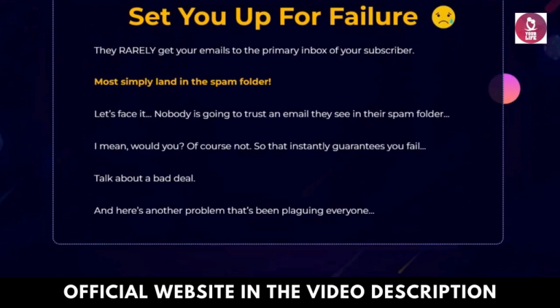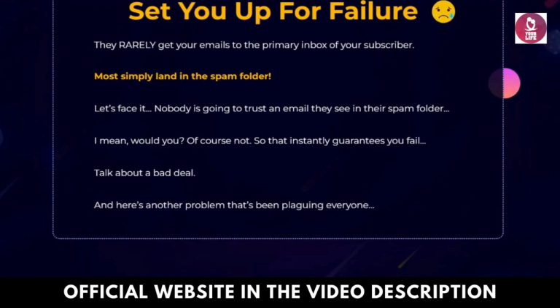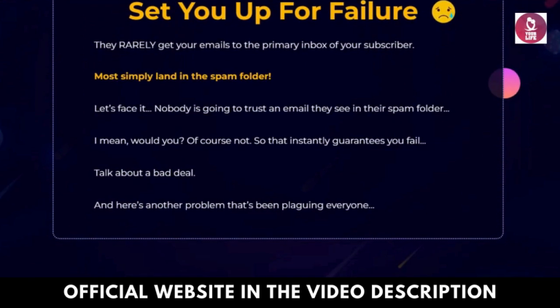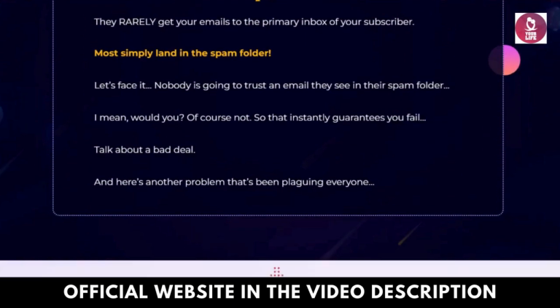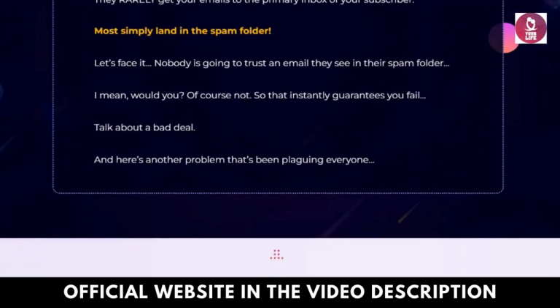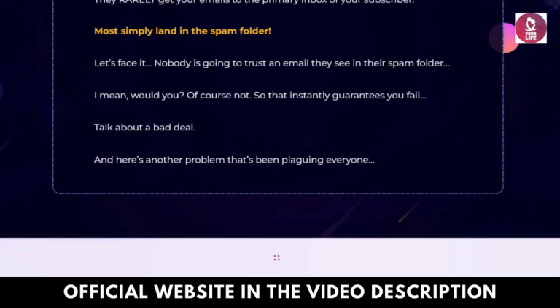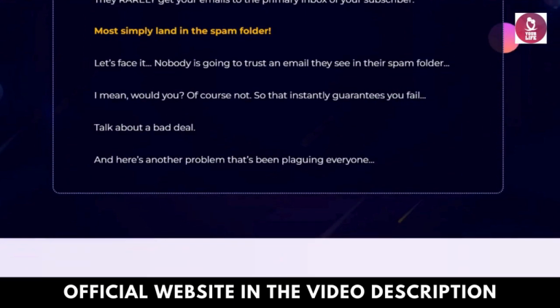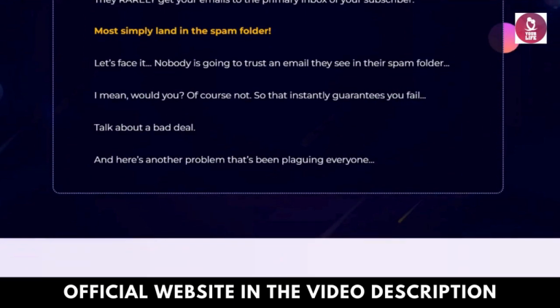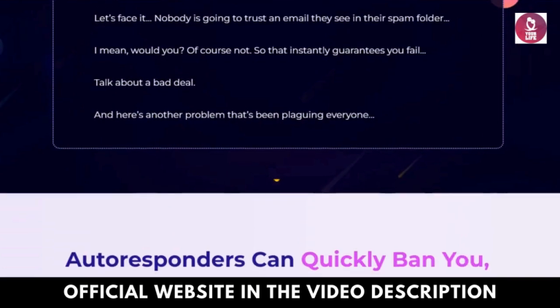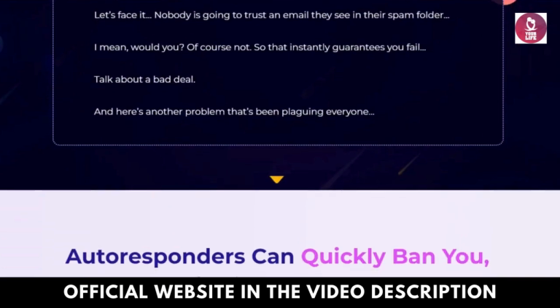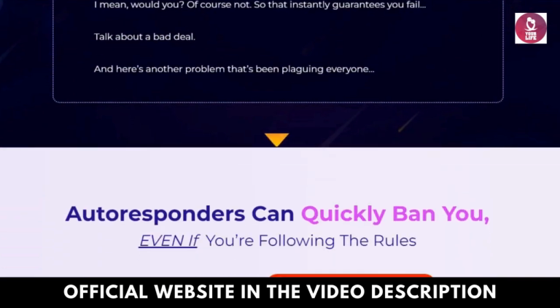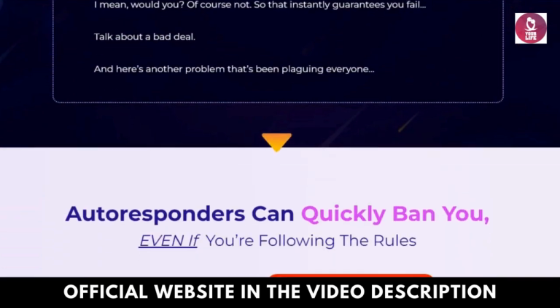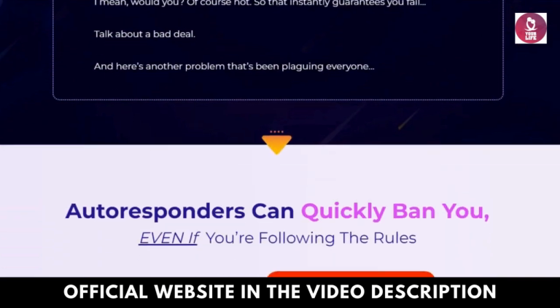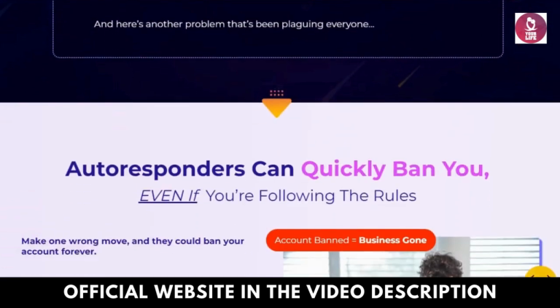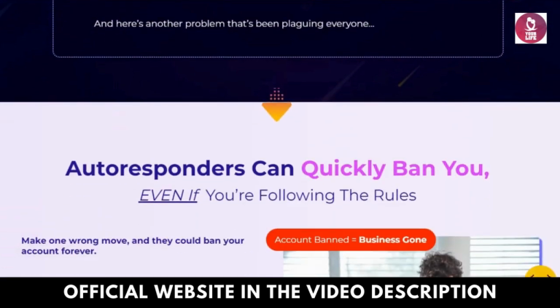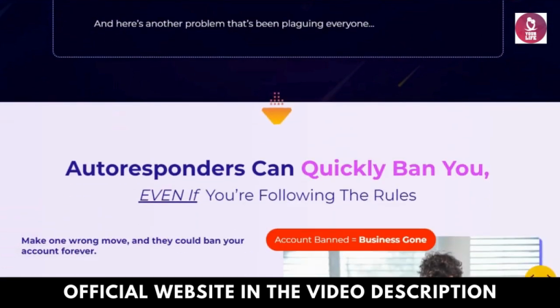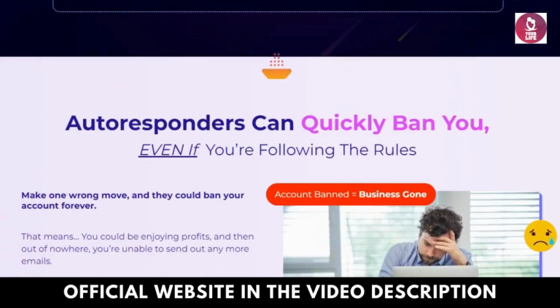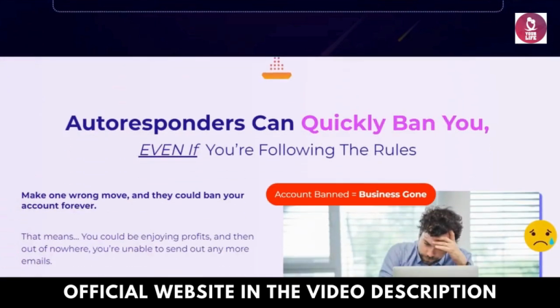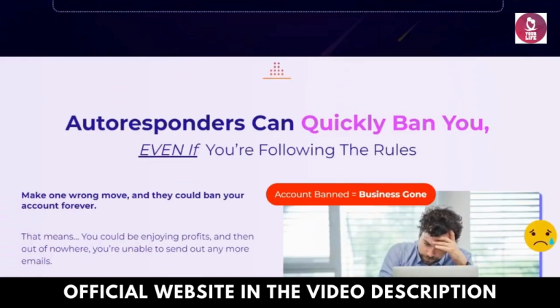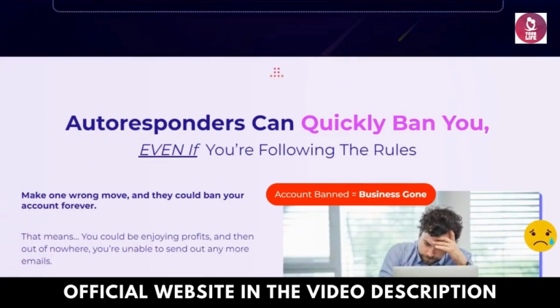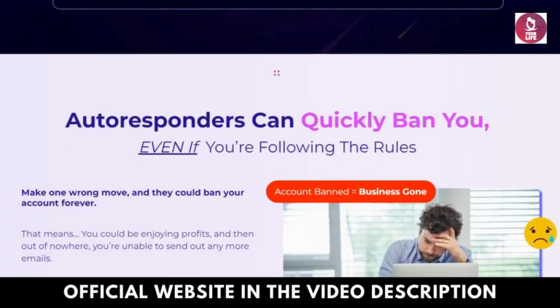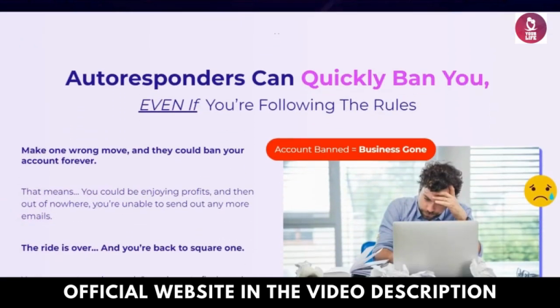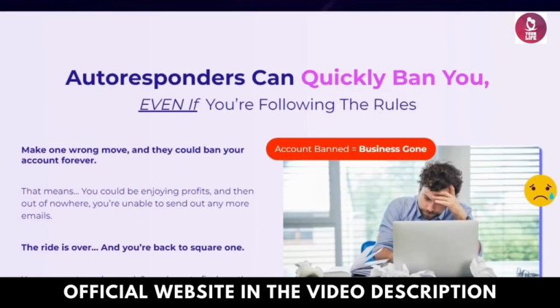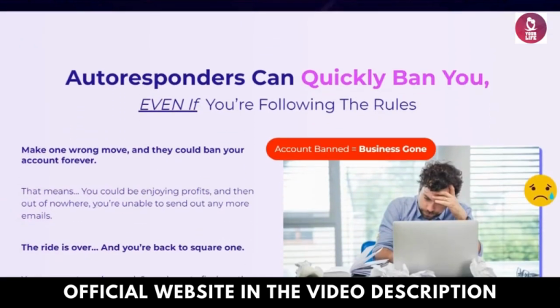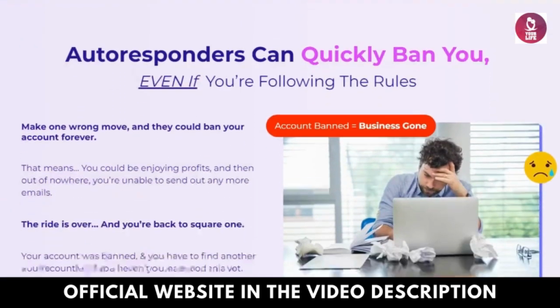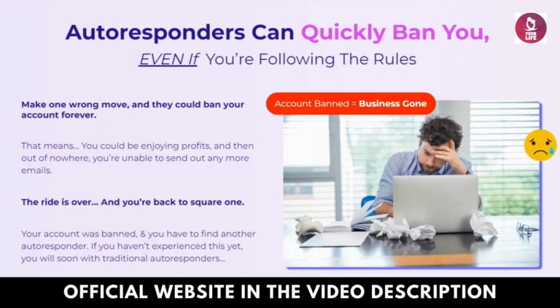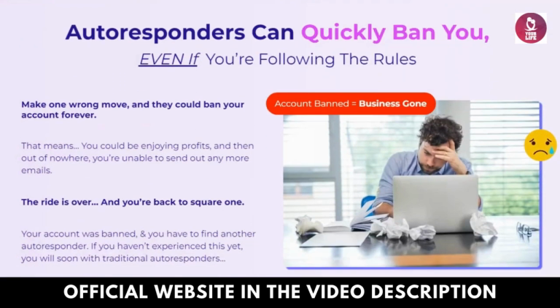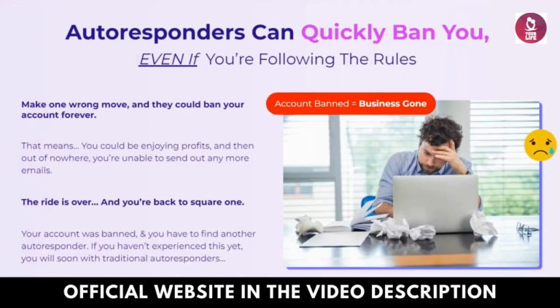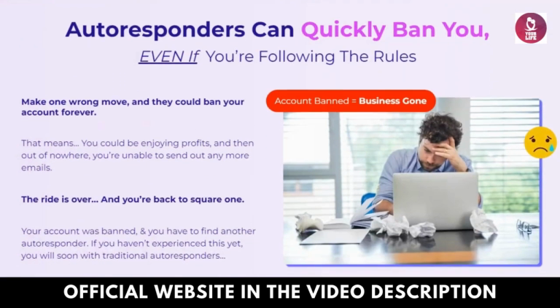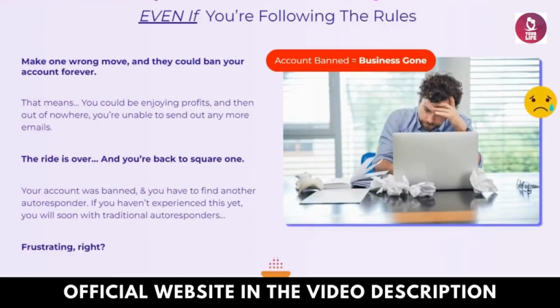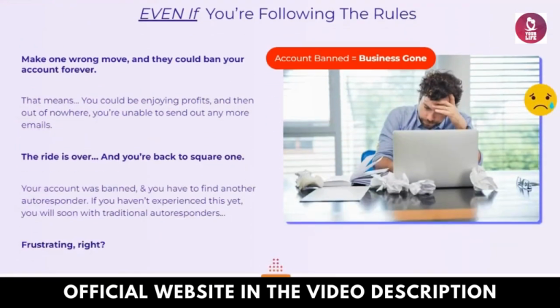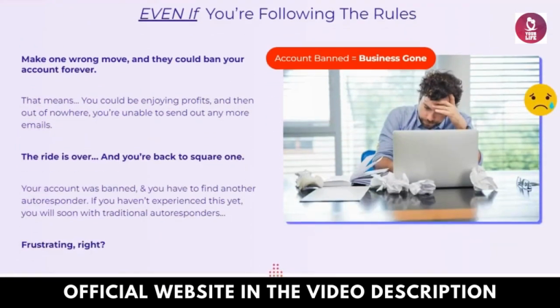Cons: Satisfied customers have no complaints about VidMailsy AI.